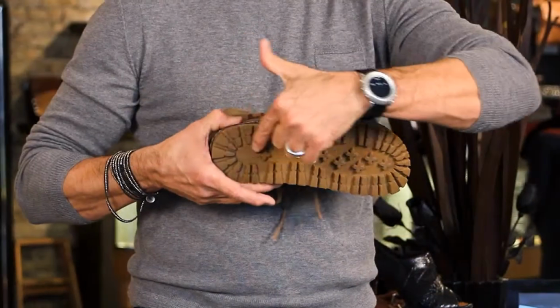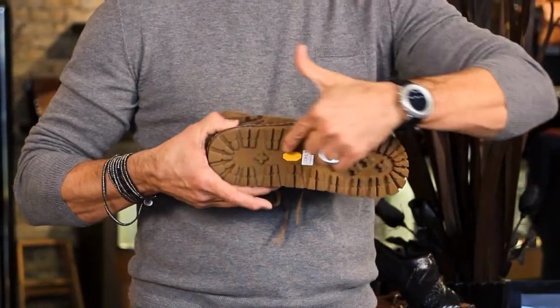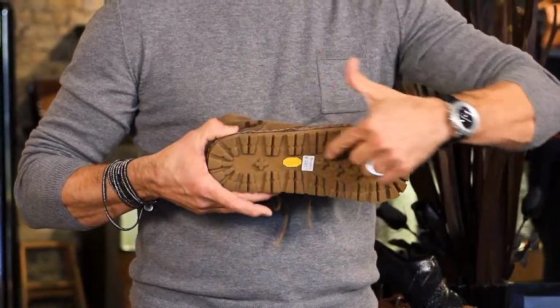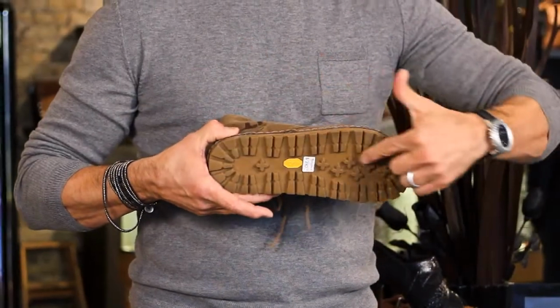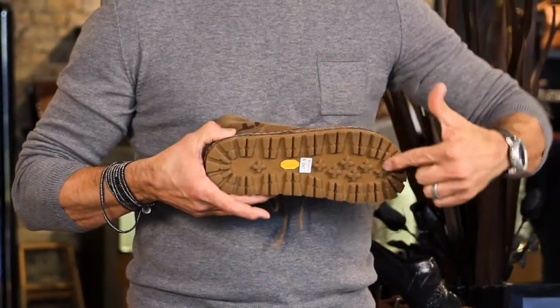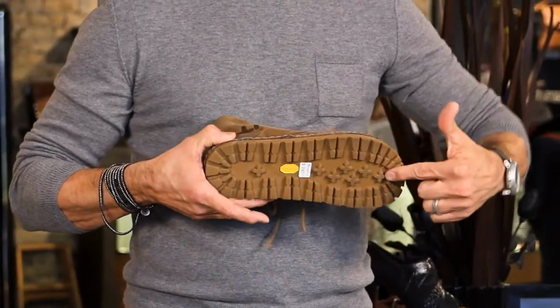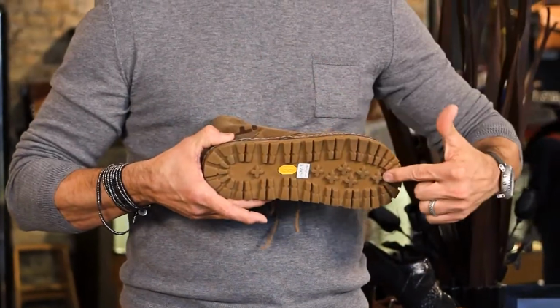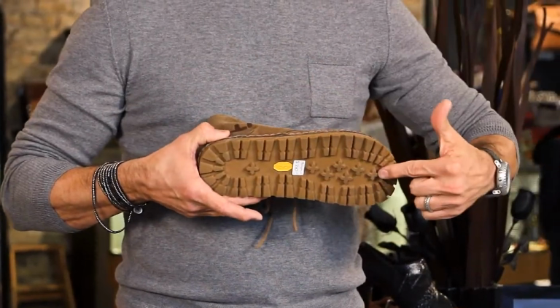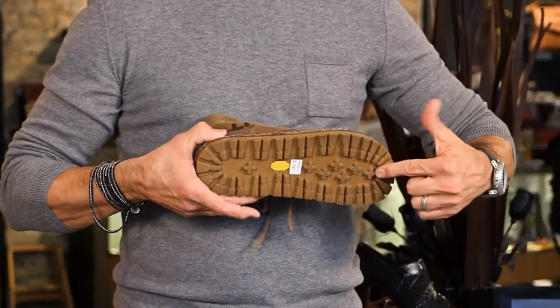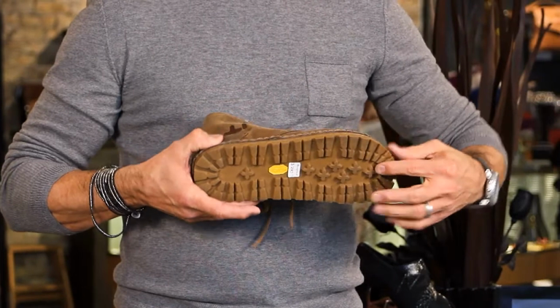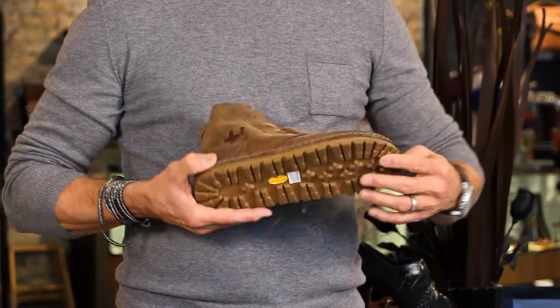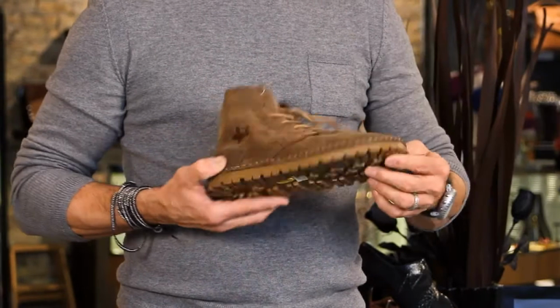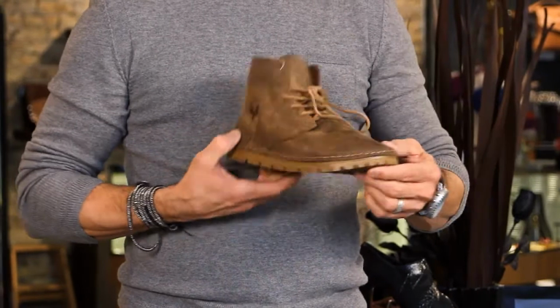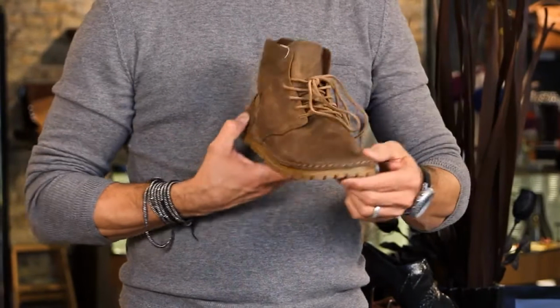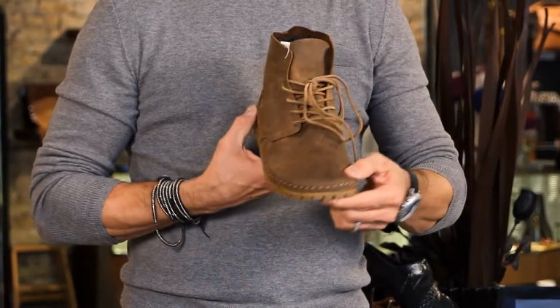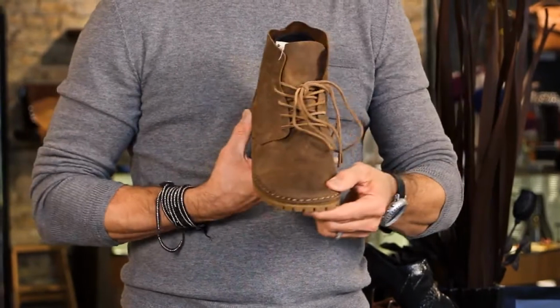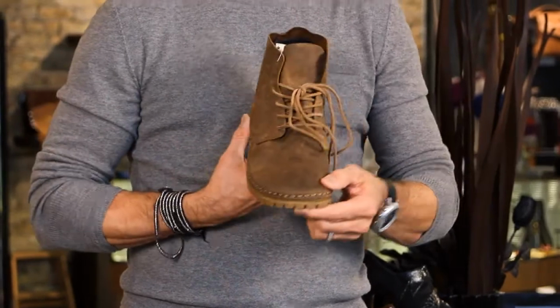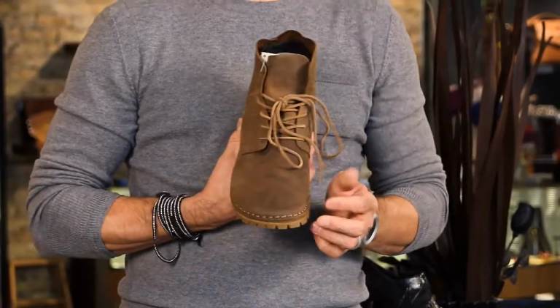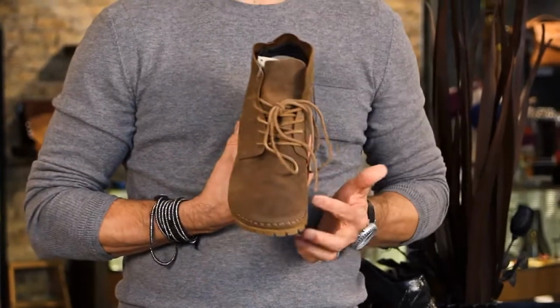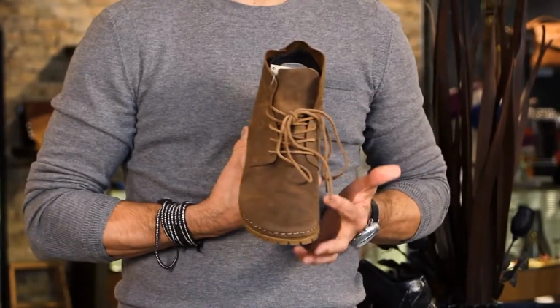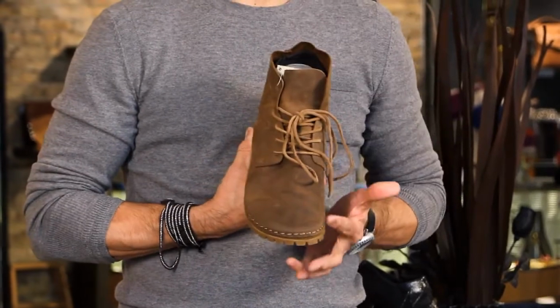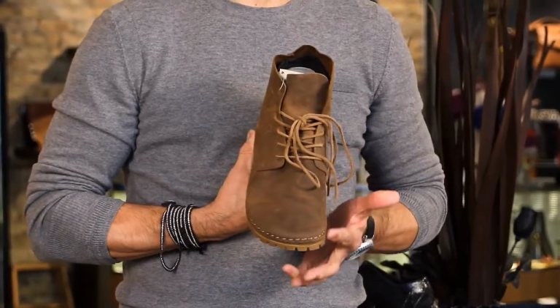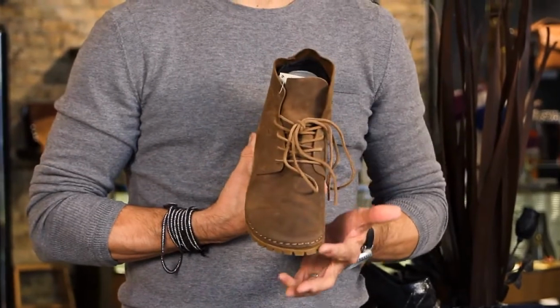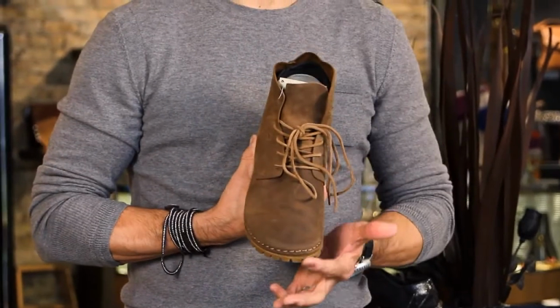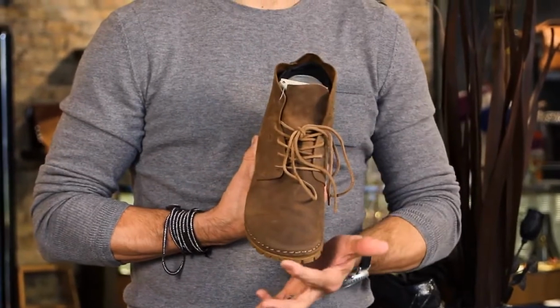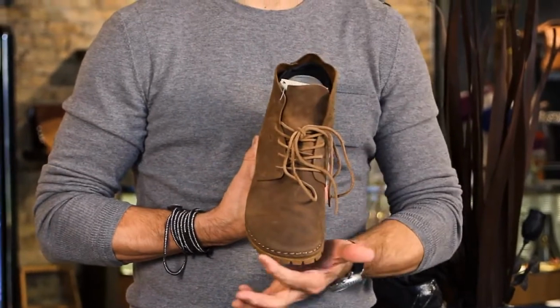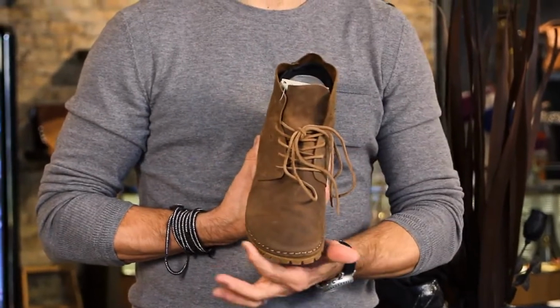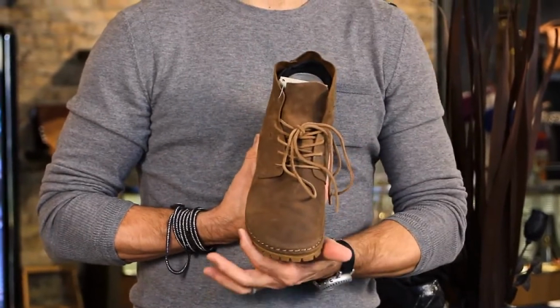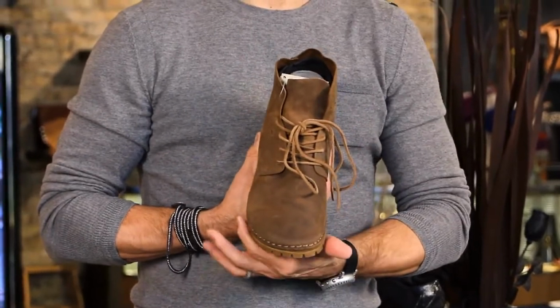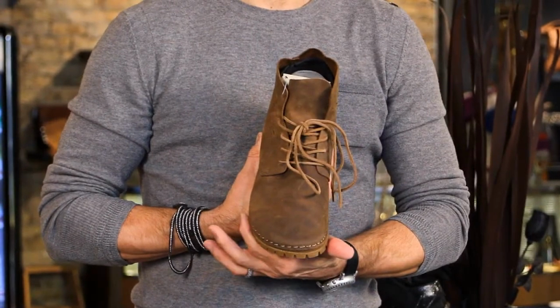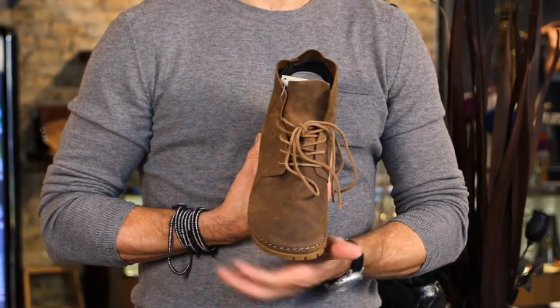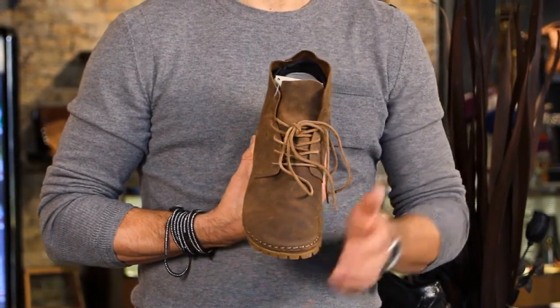They upped the ante and beefed up some of their boots with this Vibram sole. It's real comfortable and real flexible.